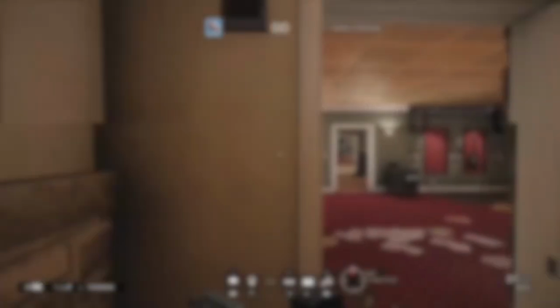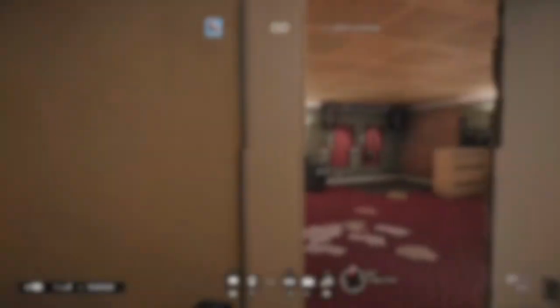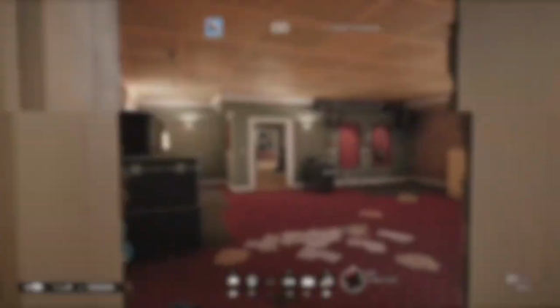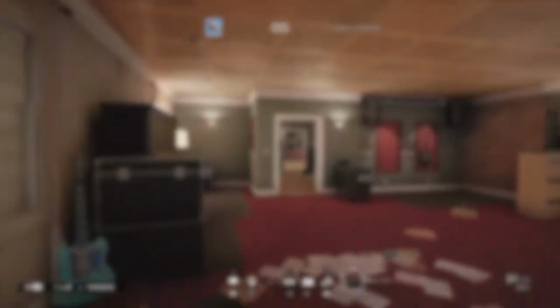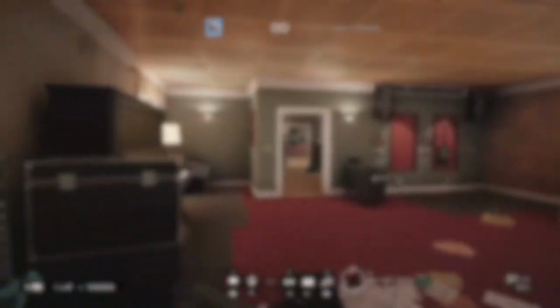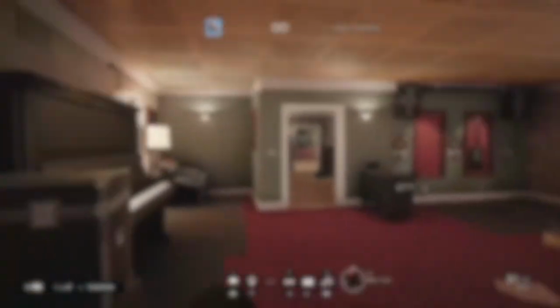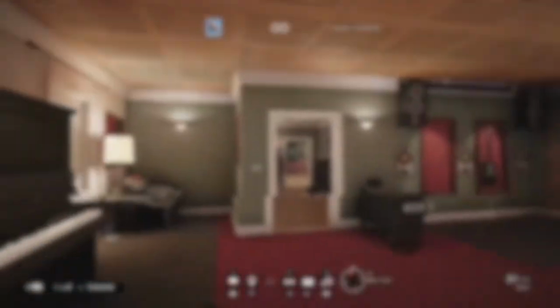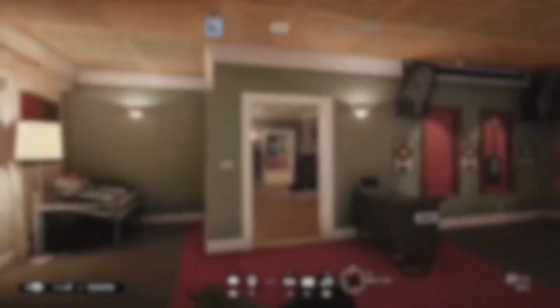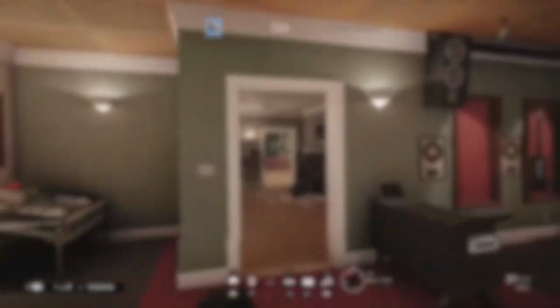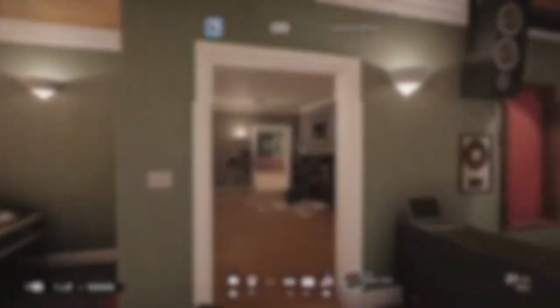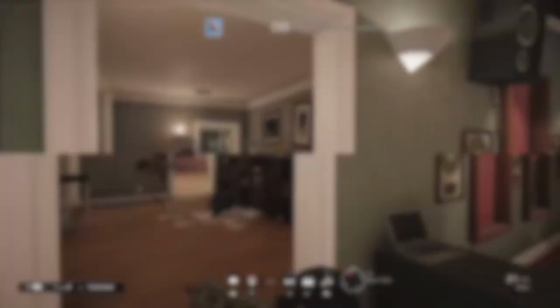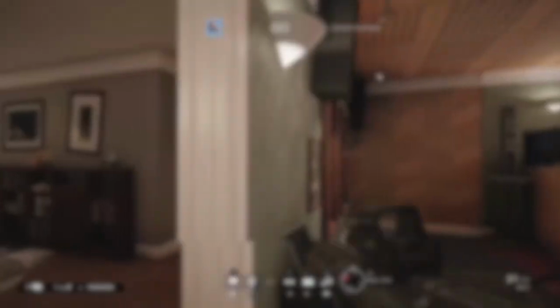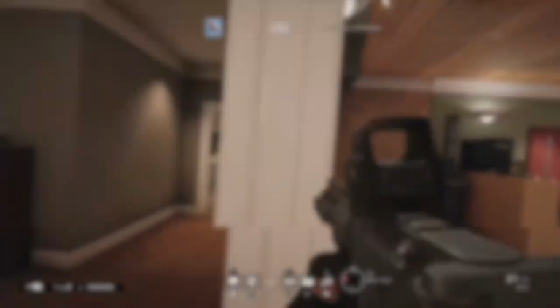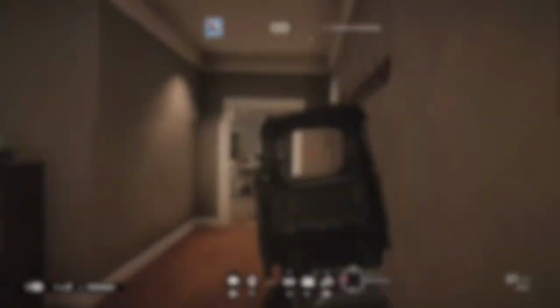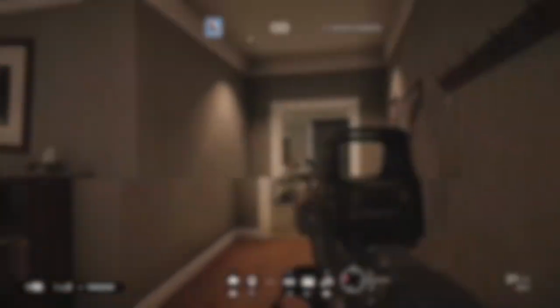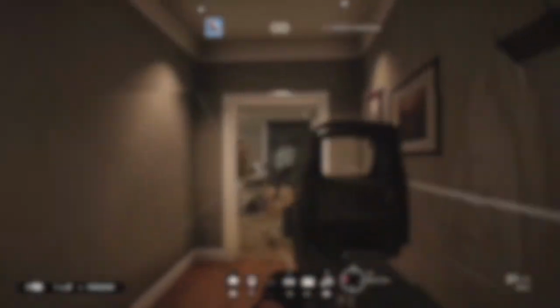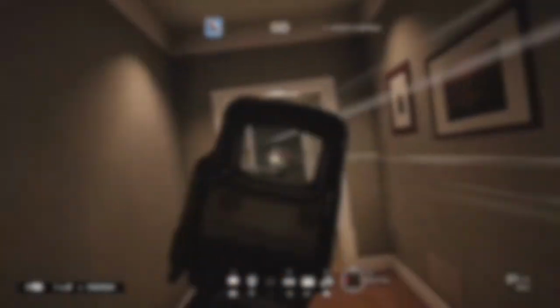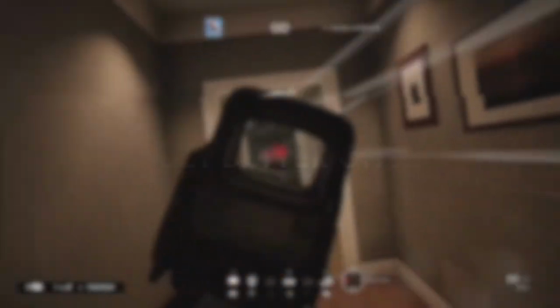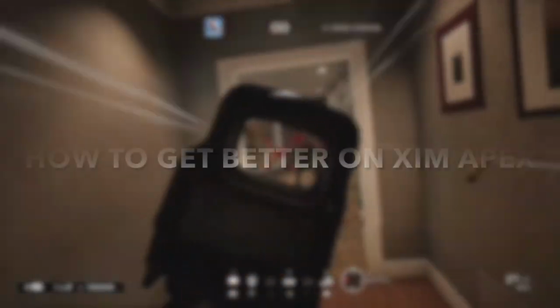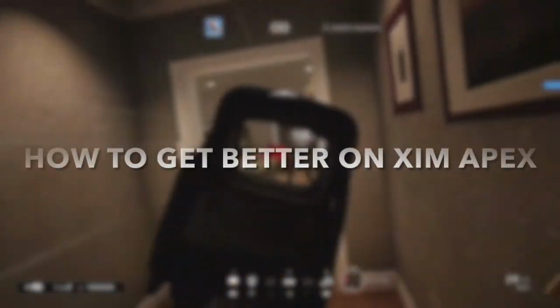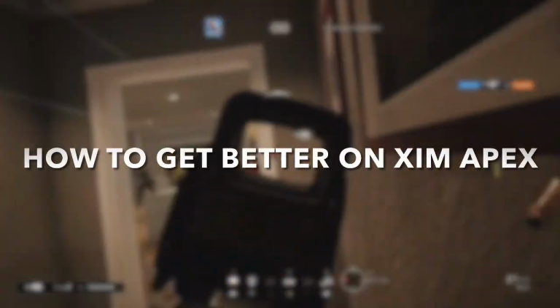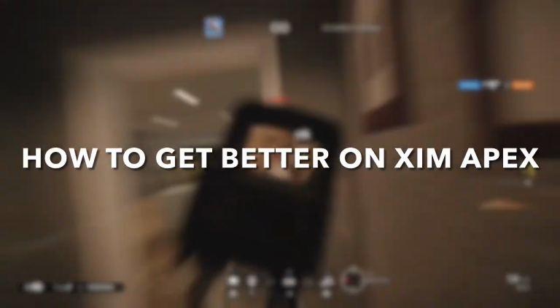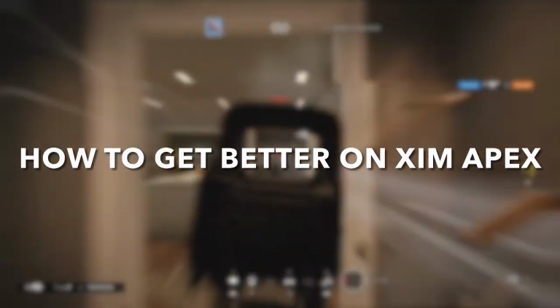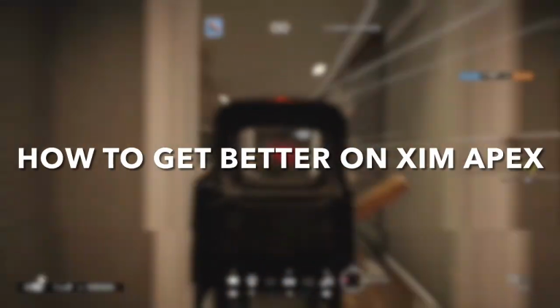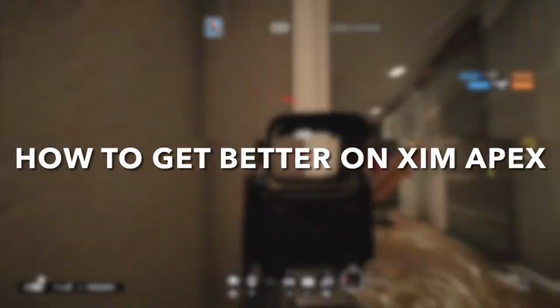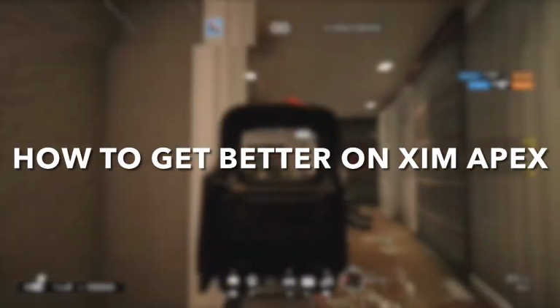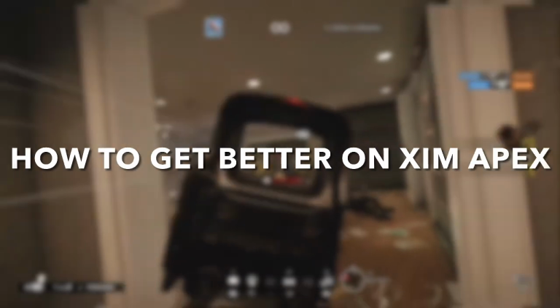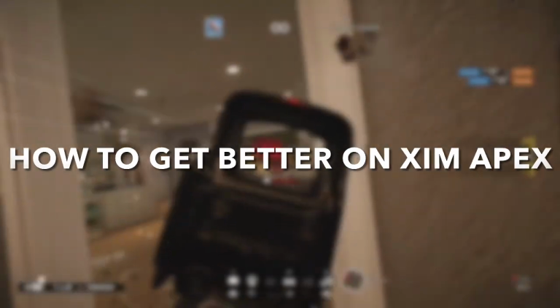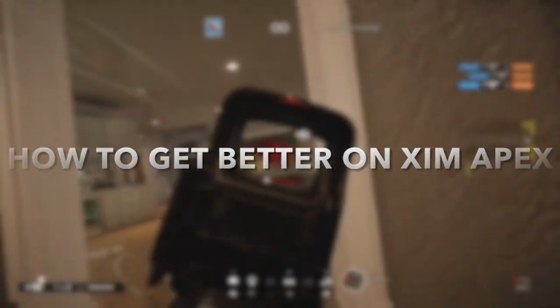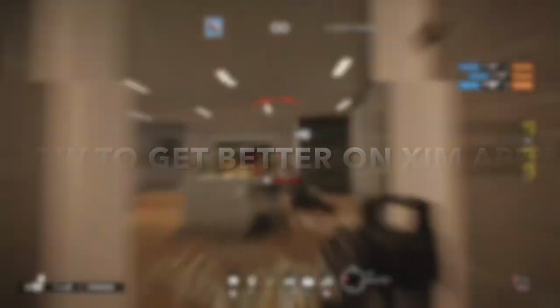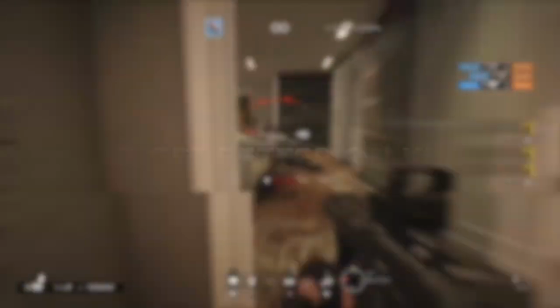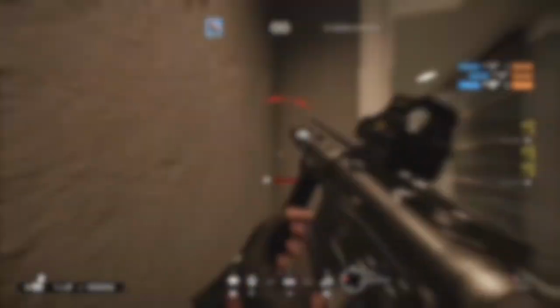Yes, this is an actual tutorial — an actual tutorial on how to get better on Zim Apex mouse and keyboard on console.